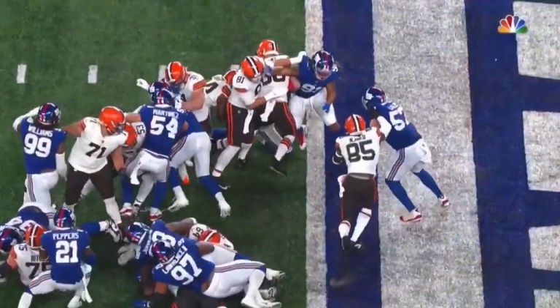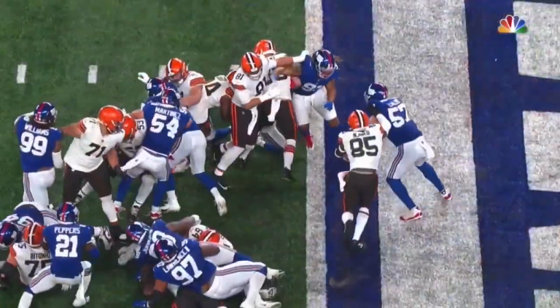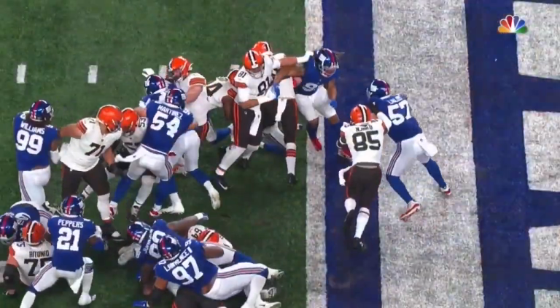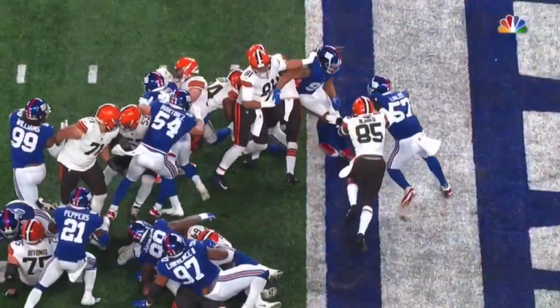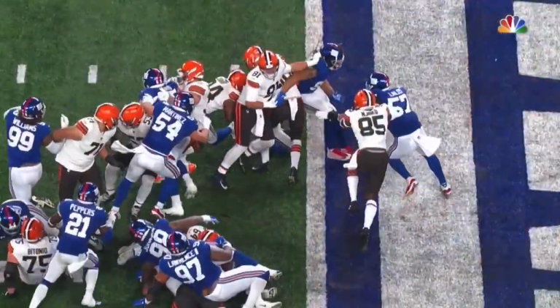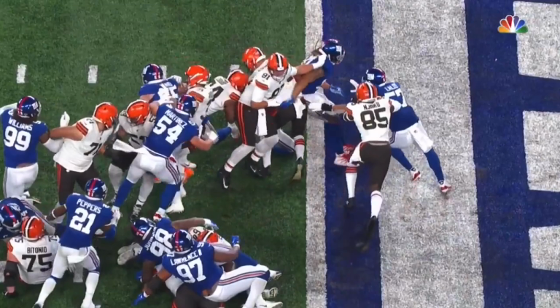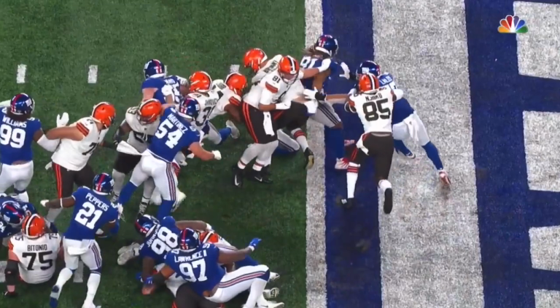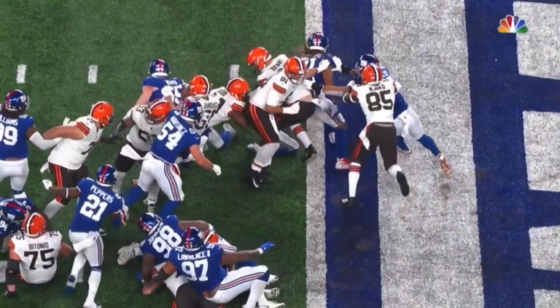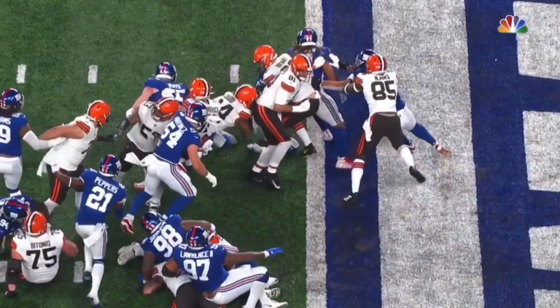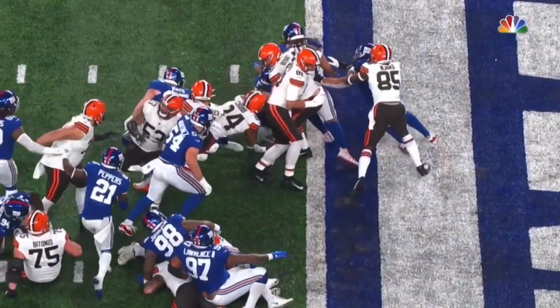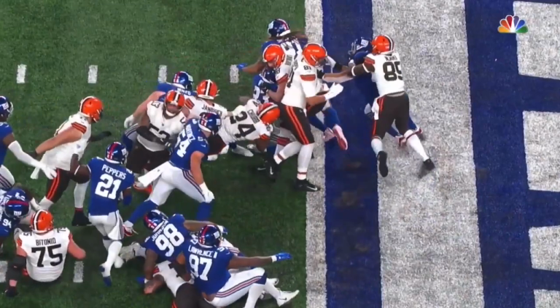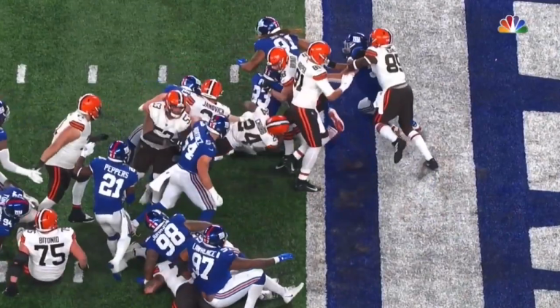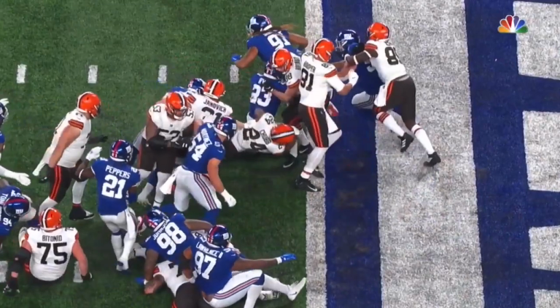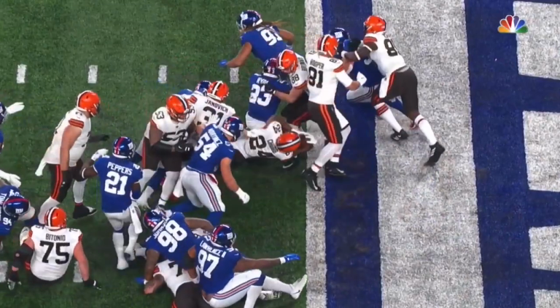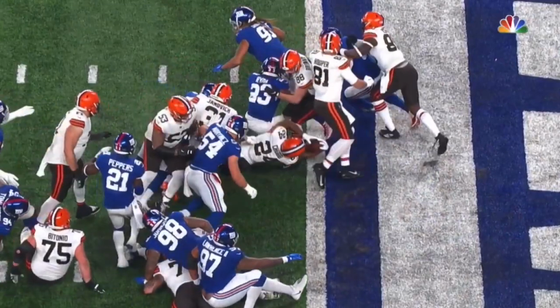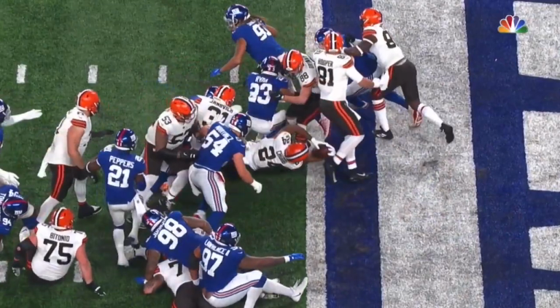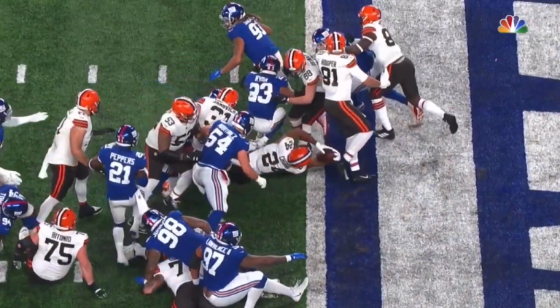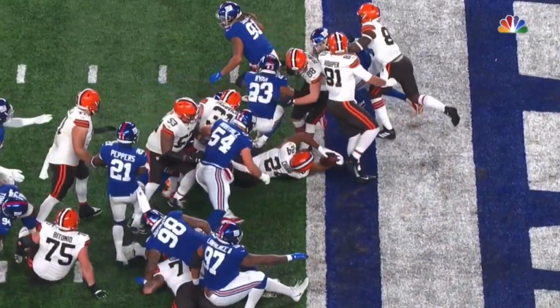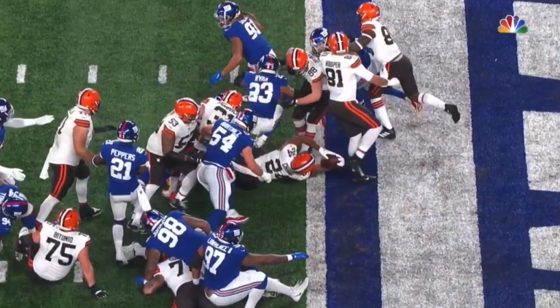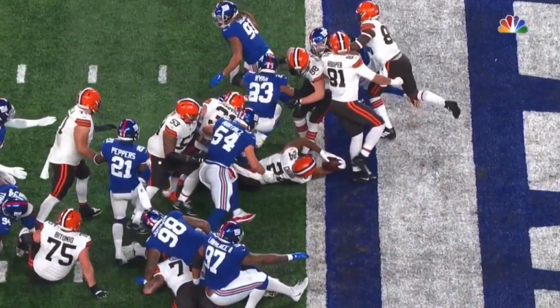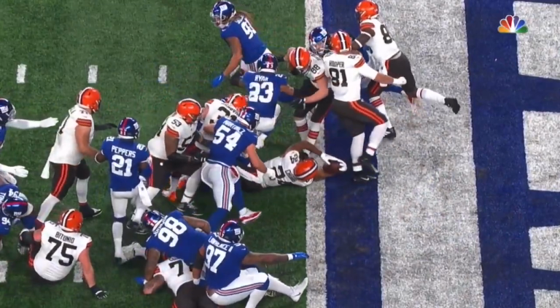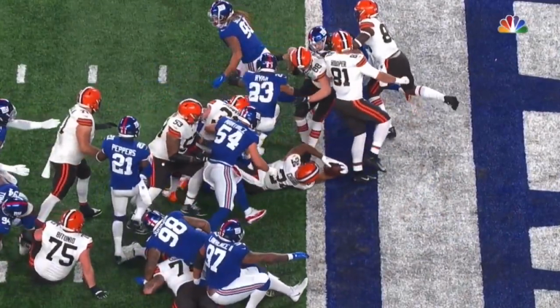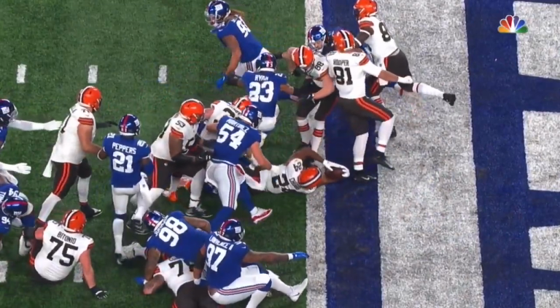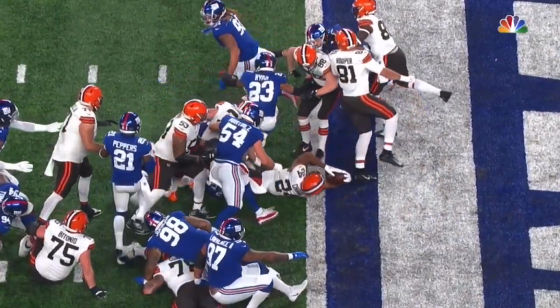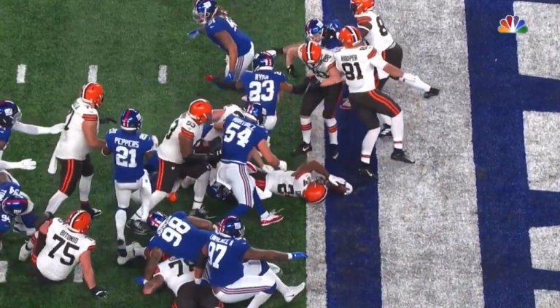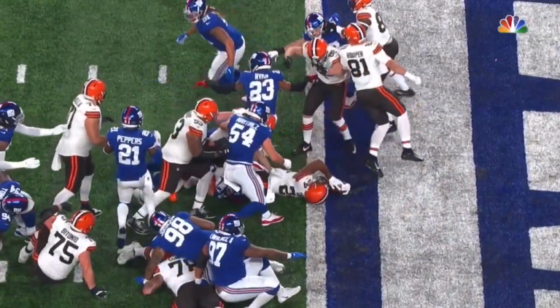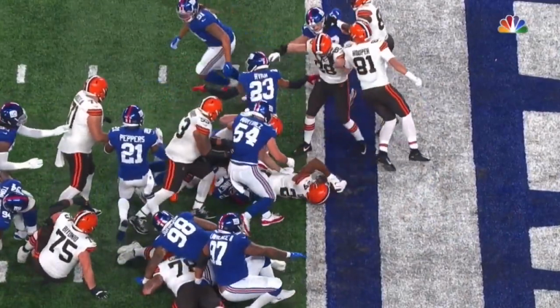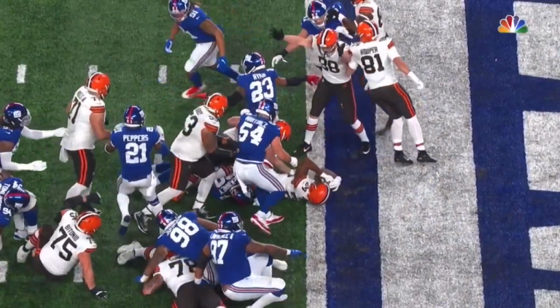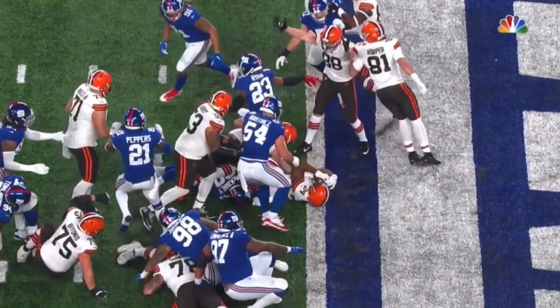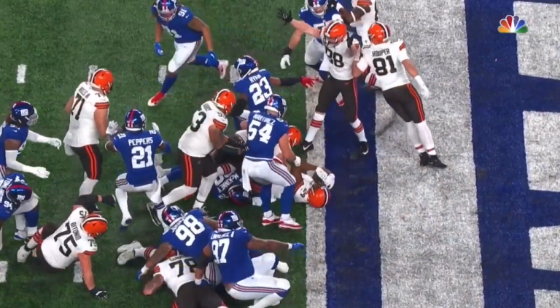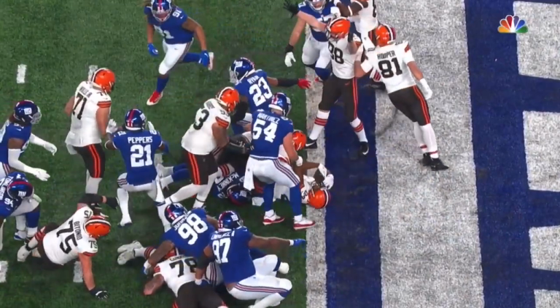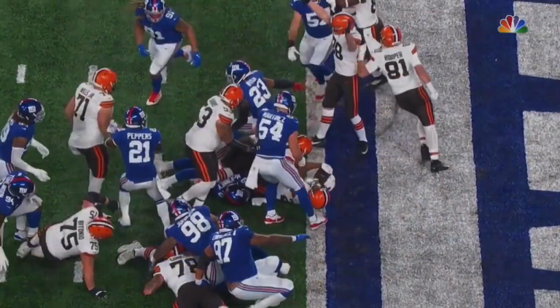Backs are getting better and better at understanding that replay is going to come and straightening the legs.